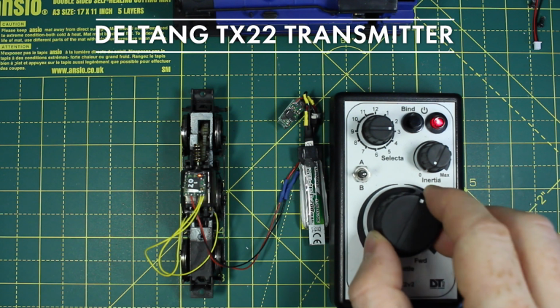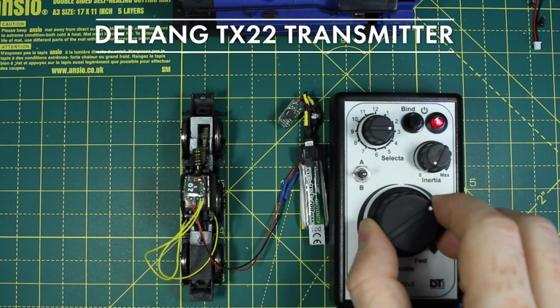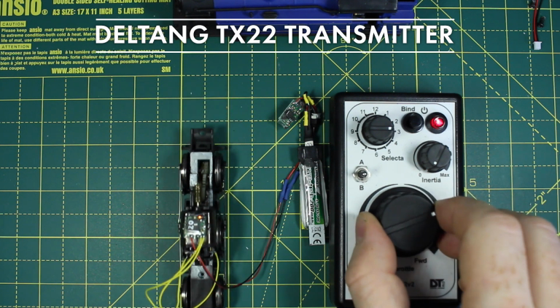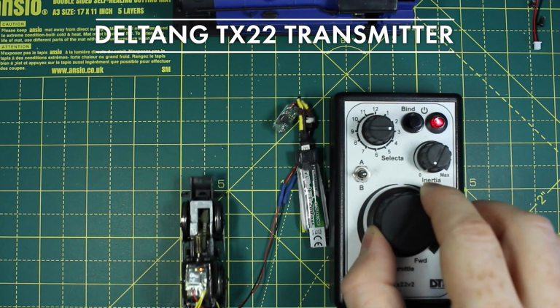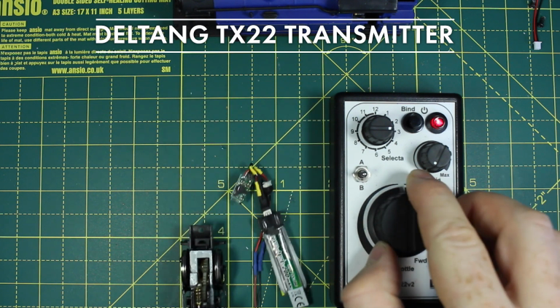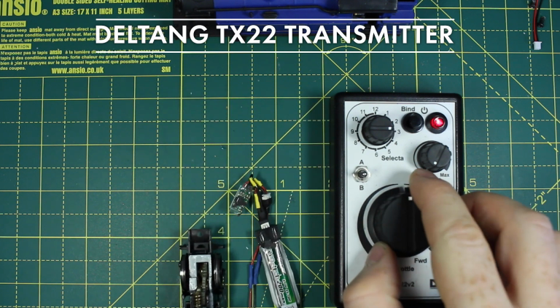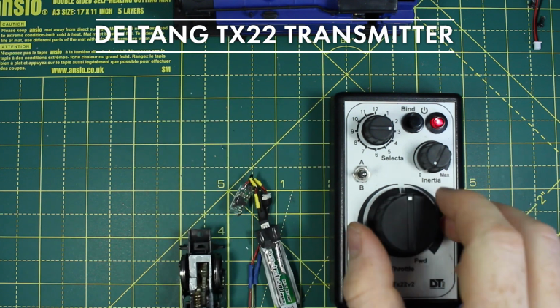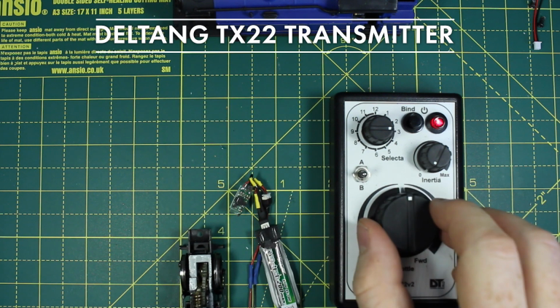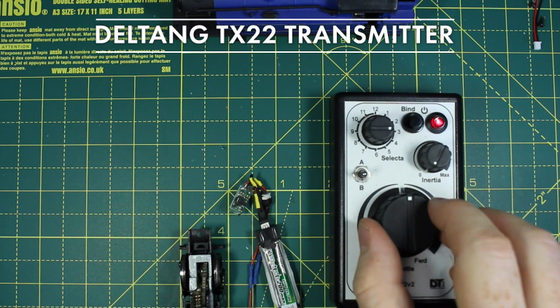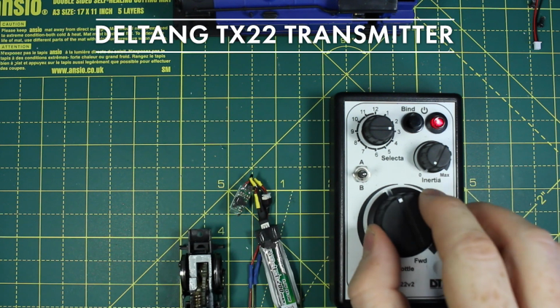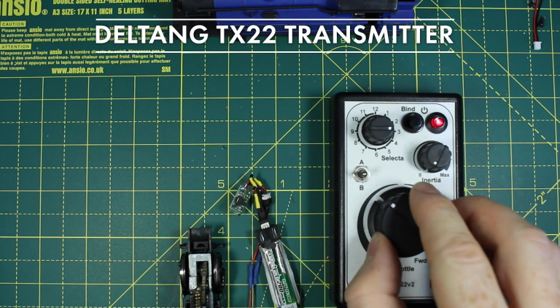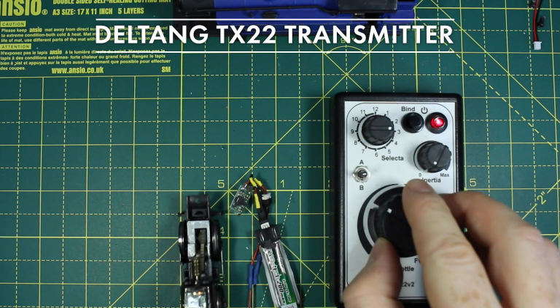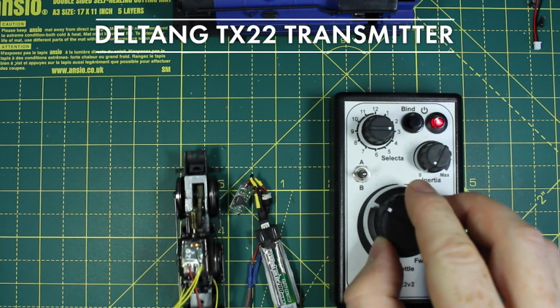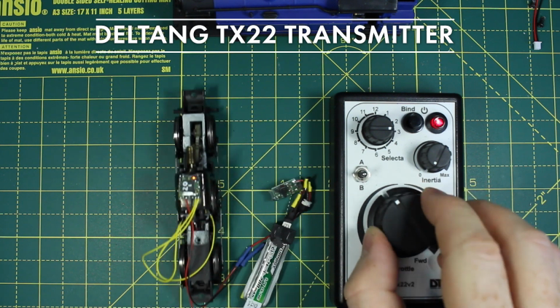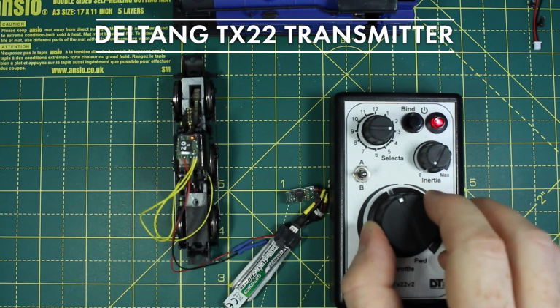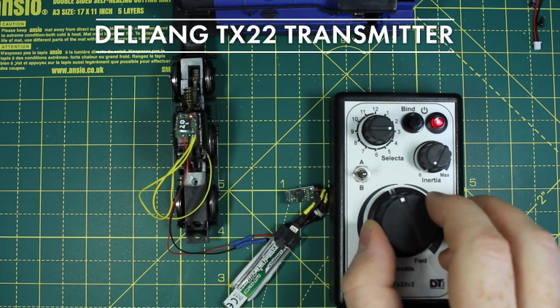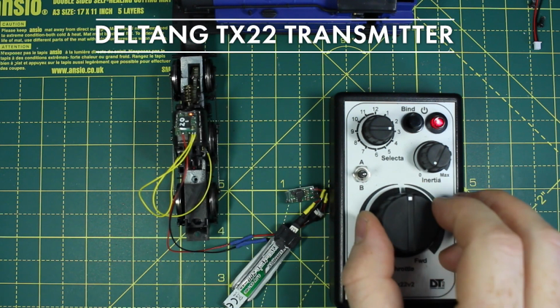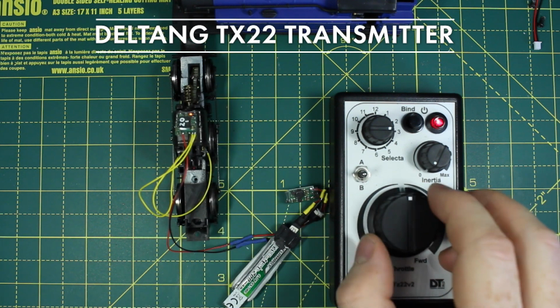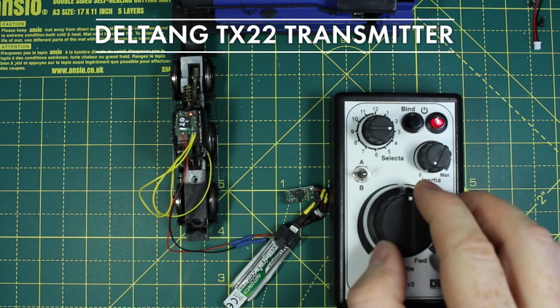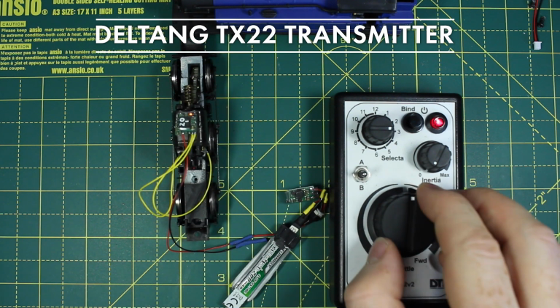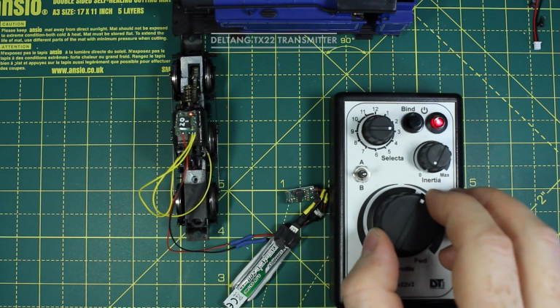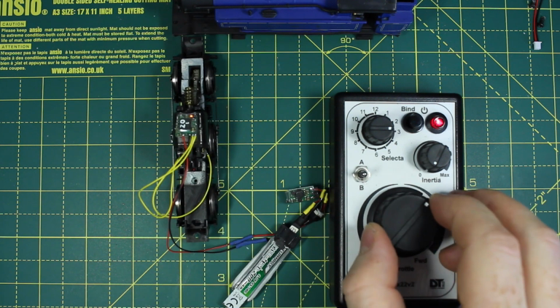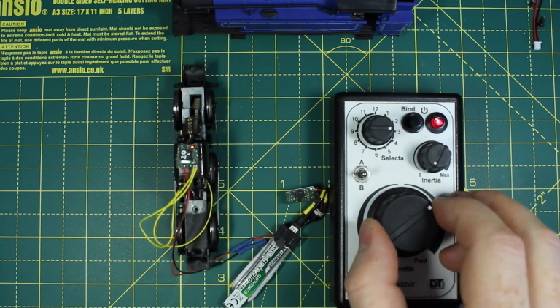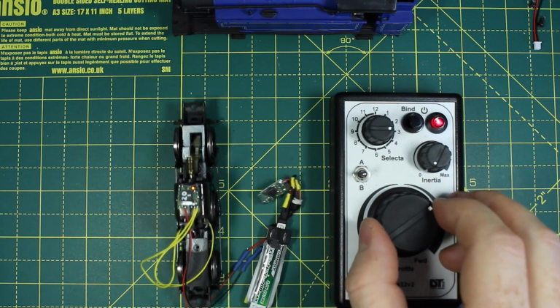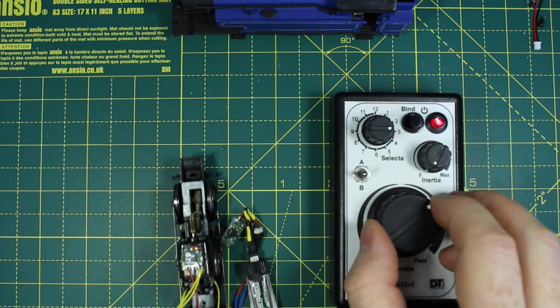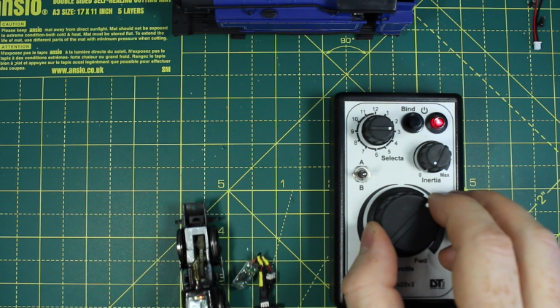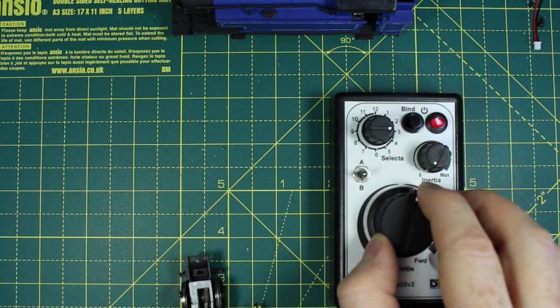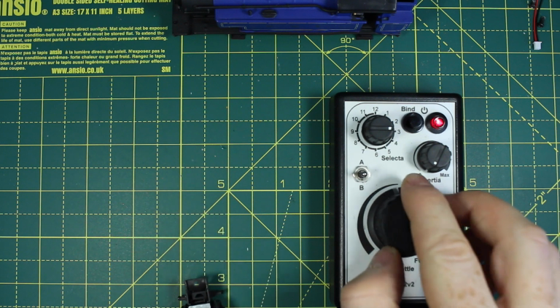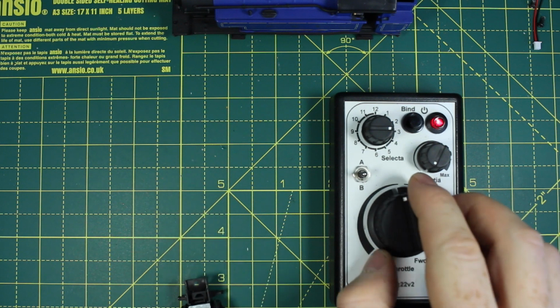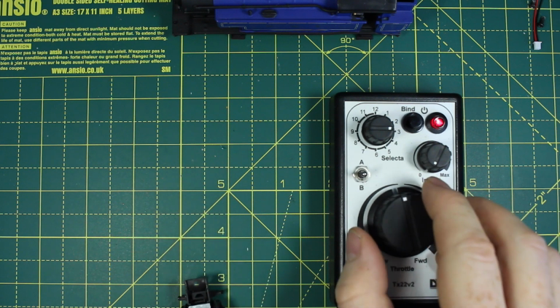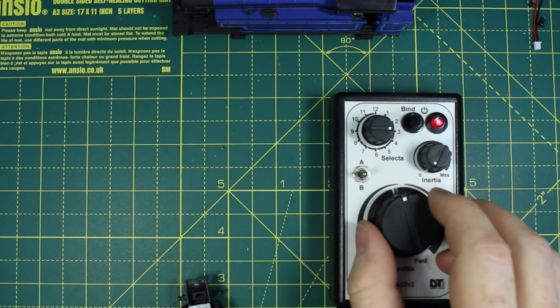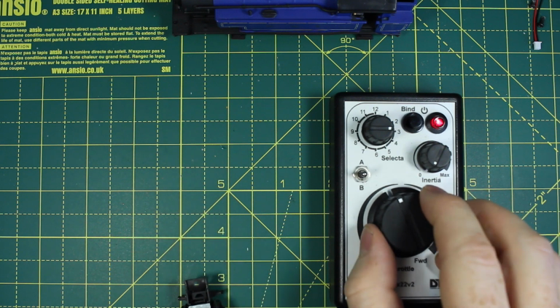It works! Next I need to tidy up the wiring and shorten it so that it fits inside the loco body.